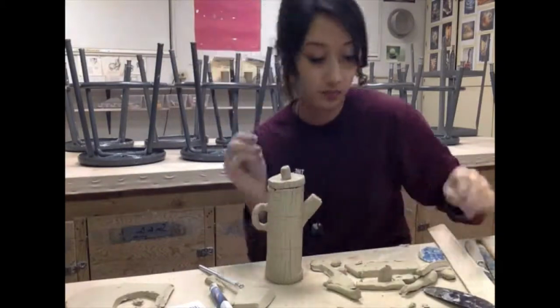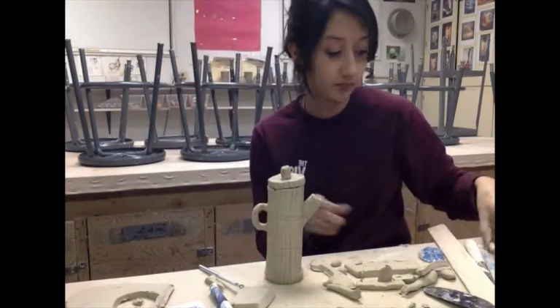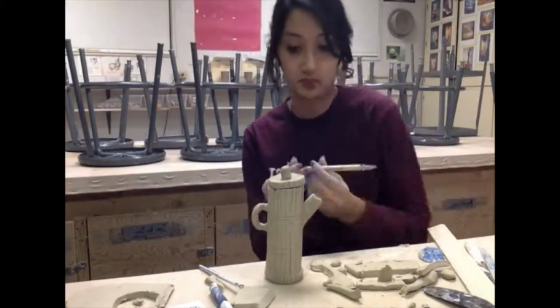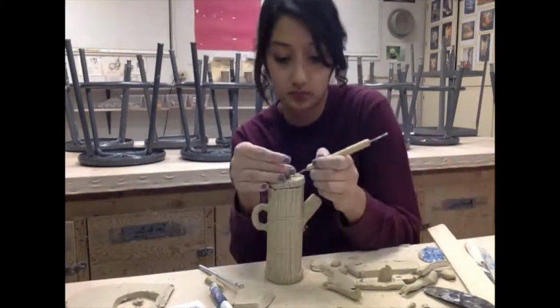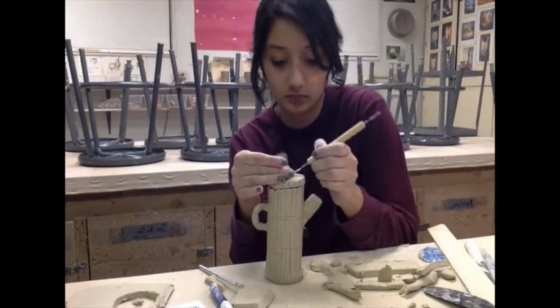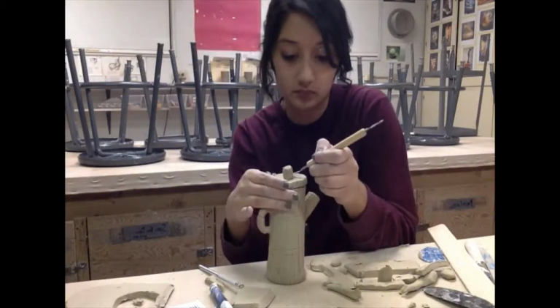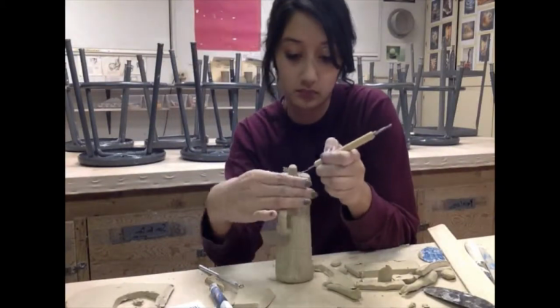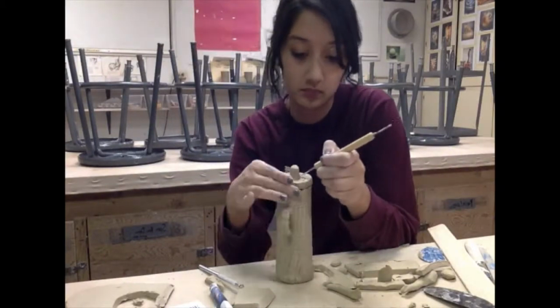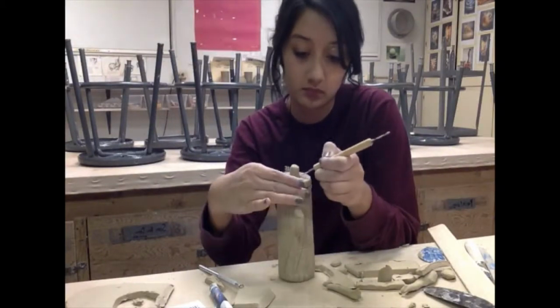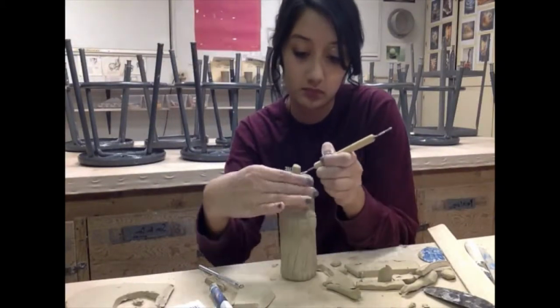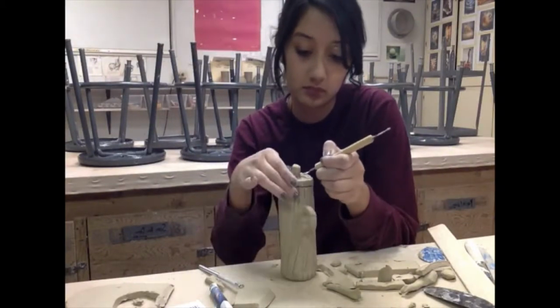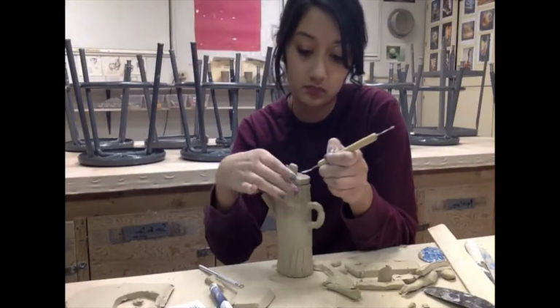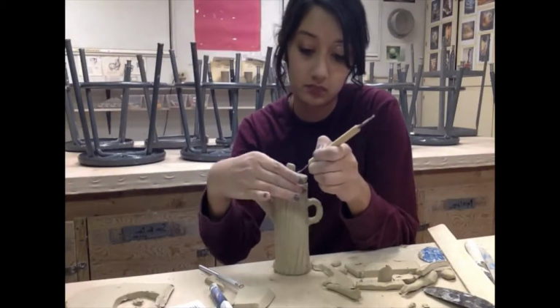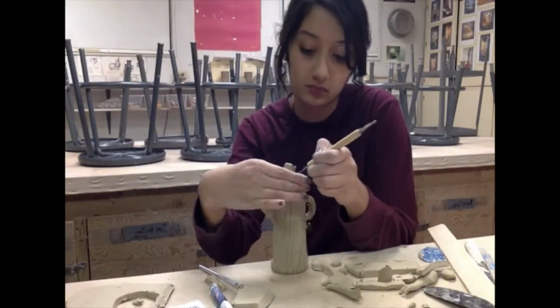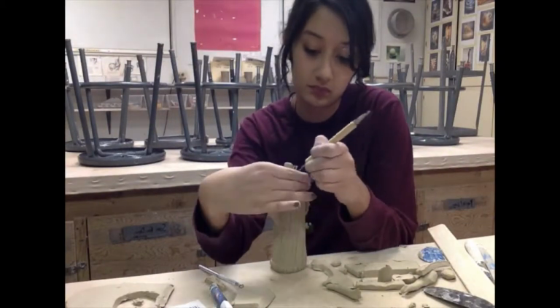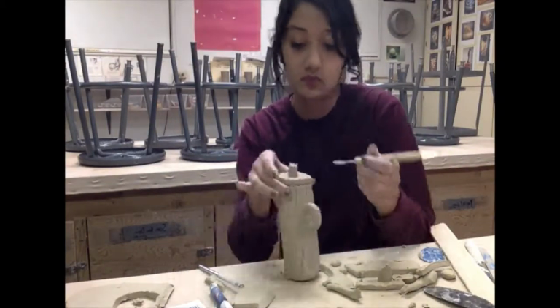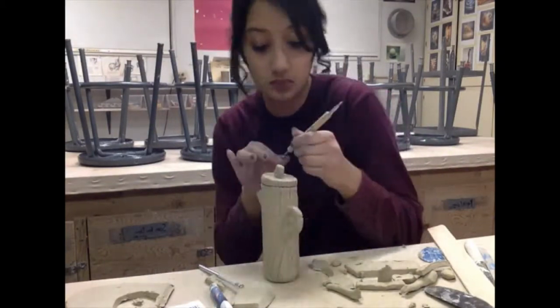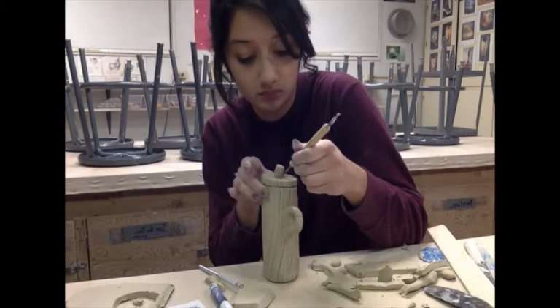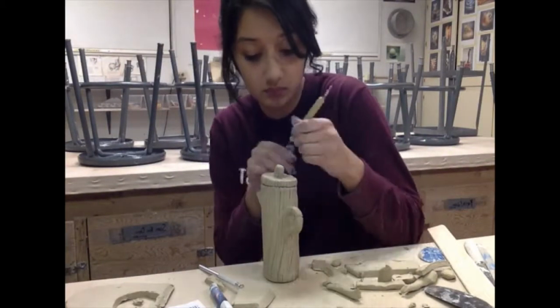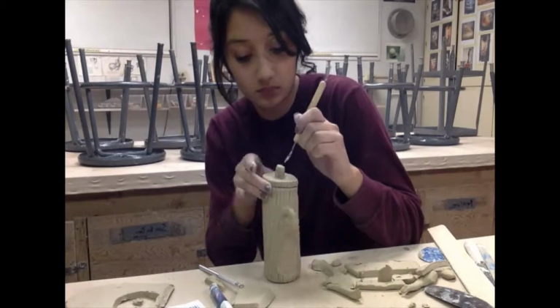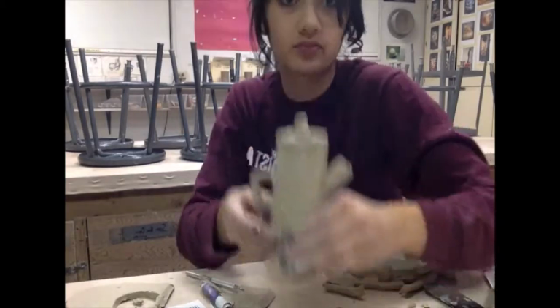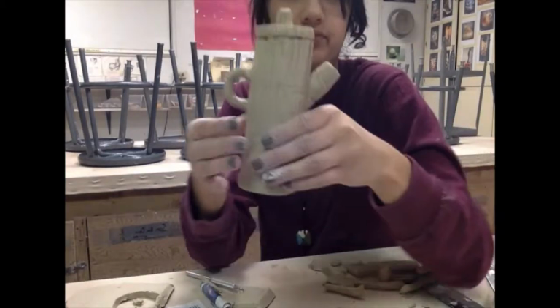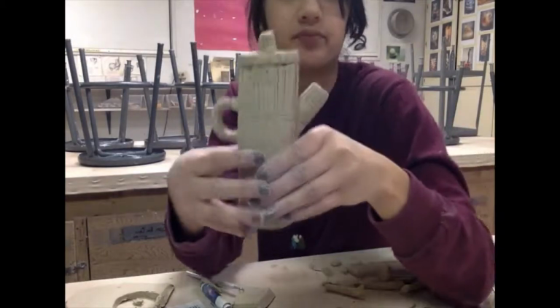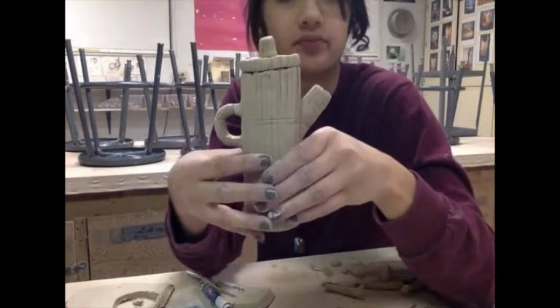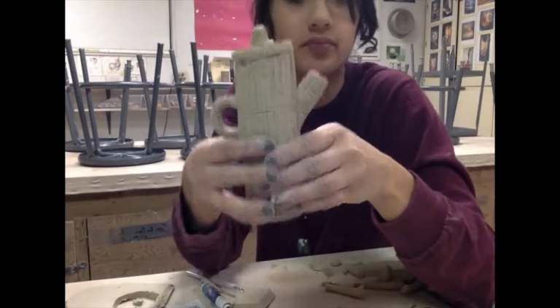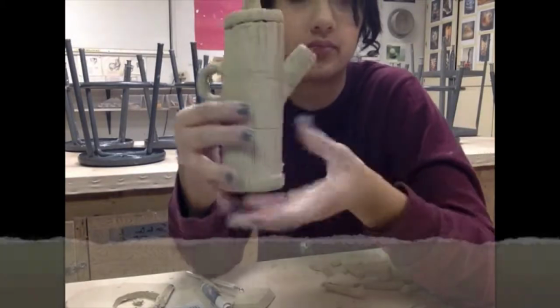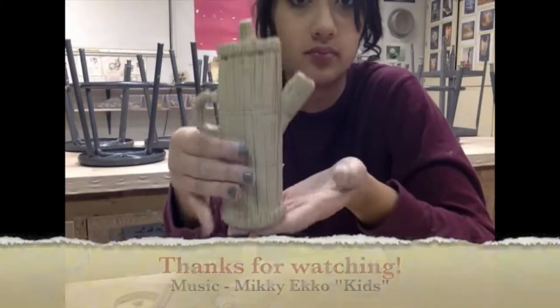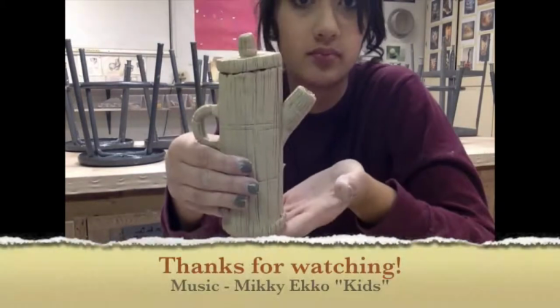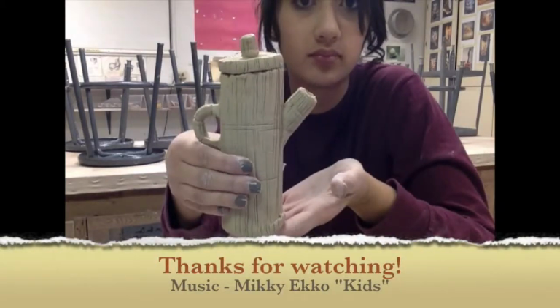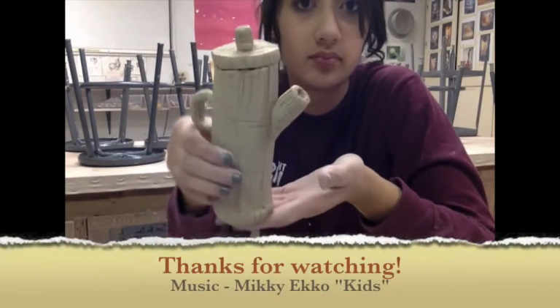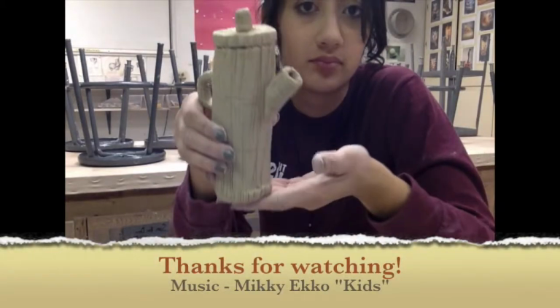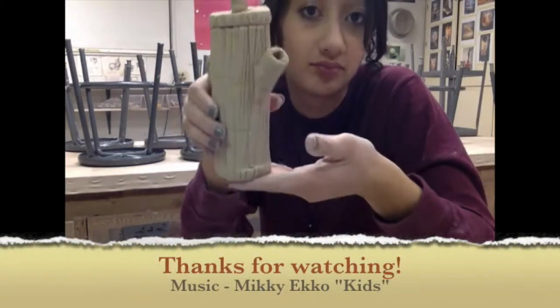For the final touch I'm just adding a little knob to the lid. And that's it! Thanks for watching!